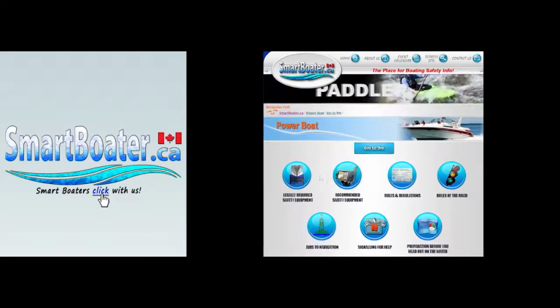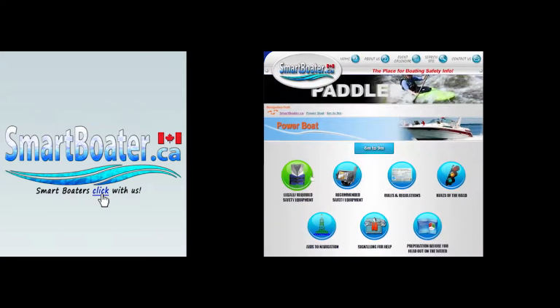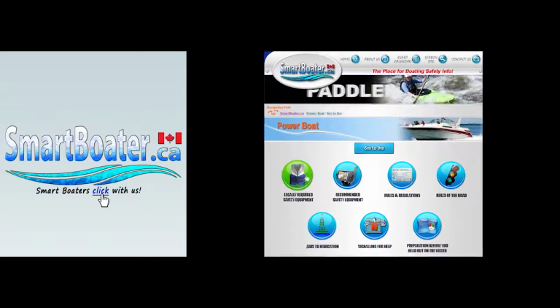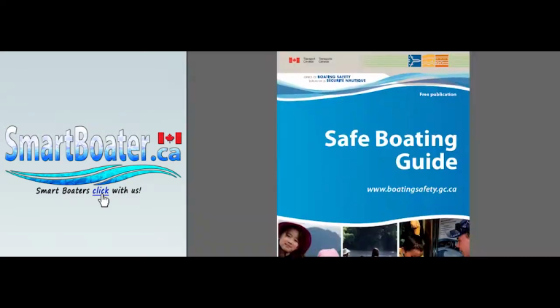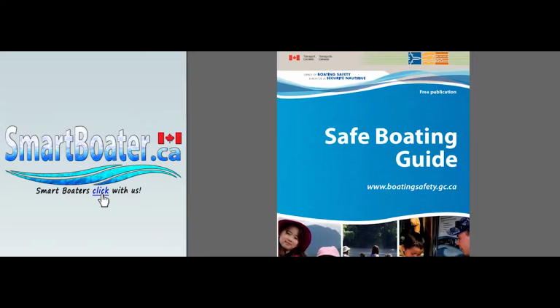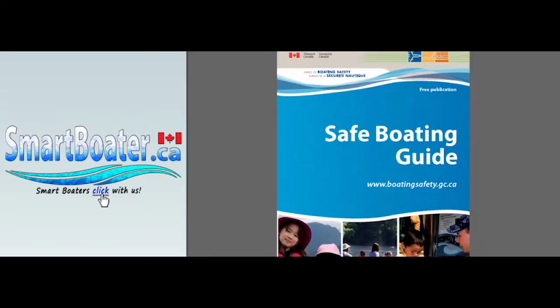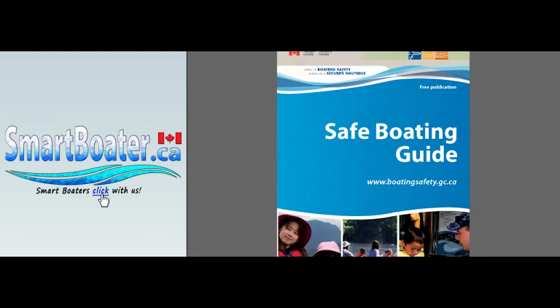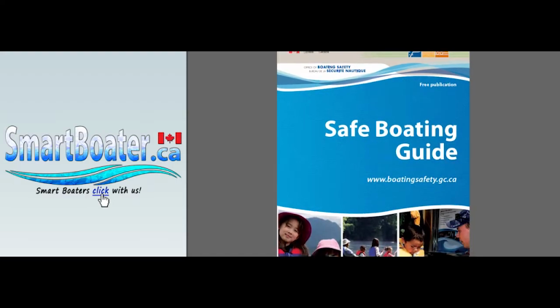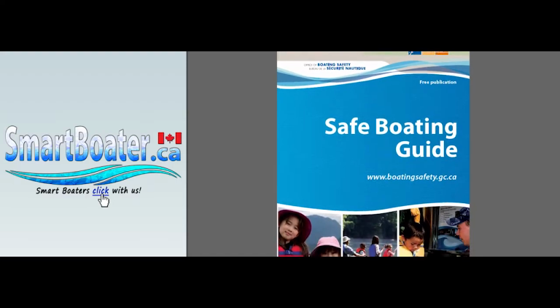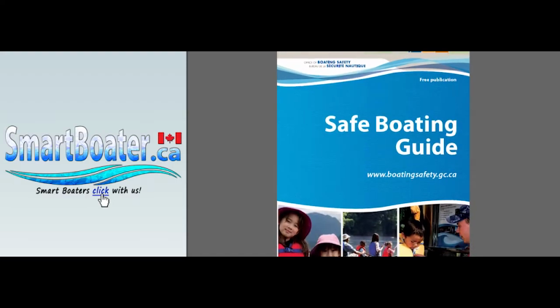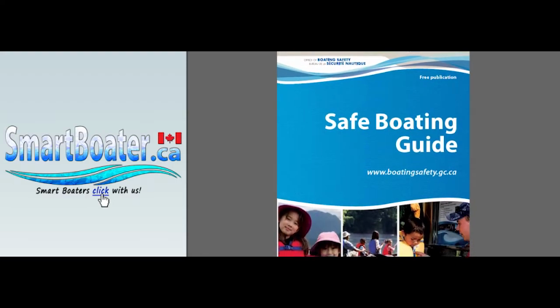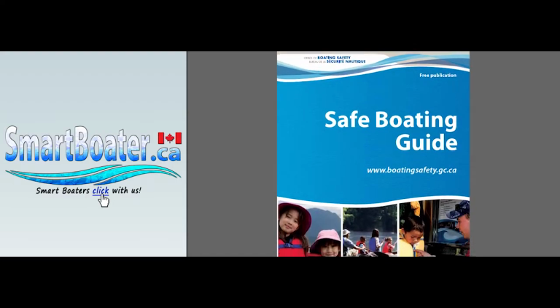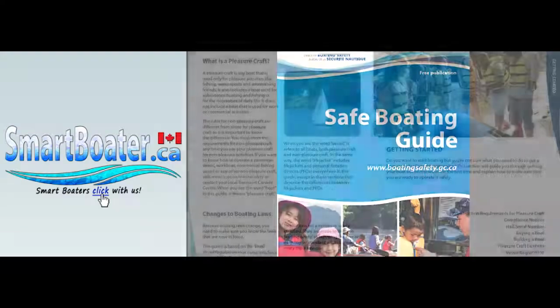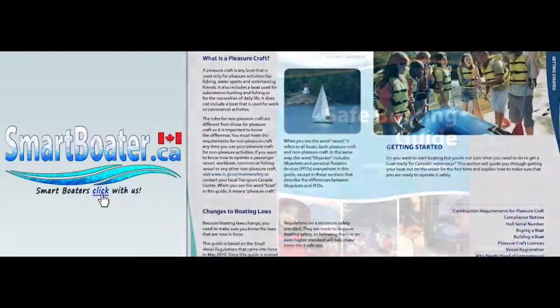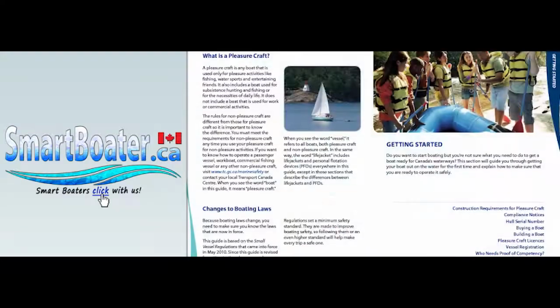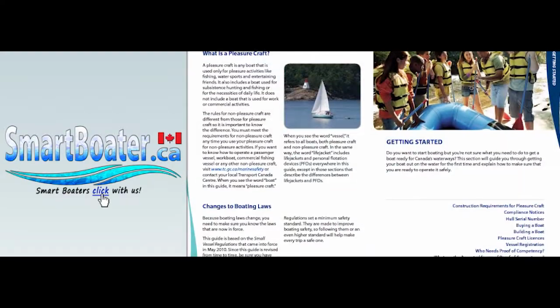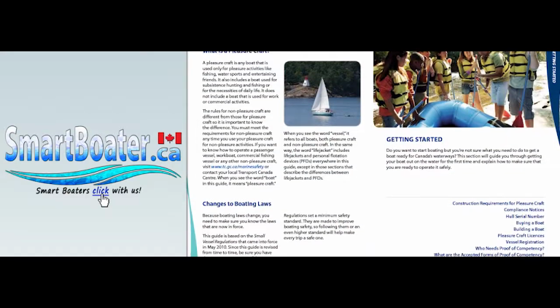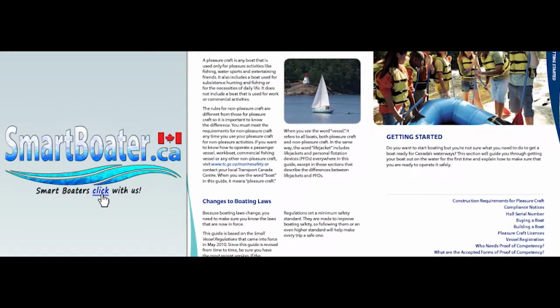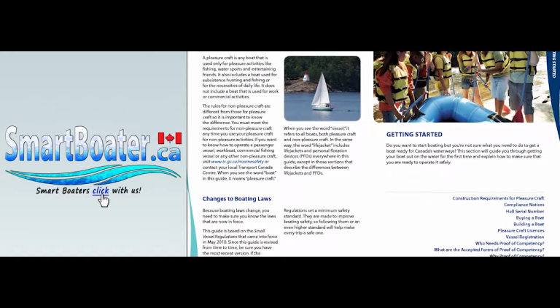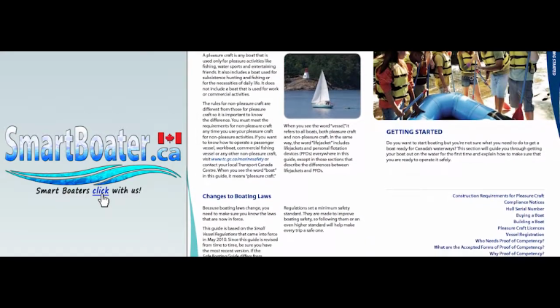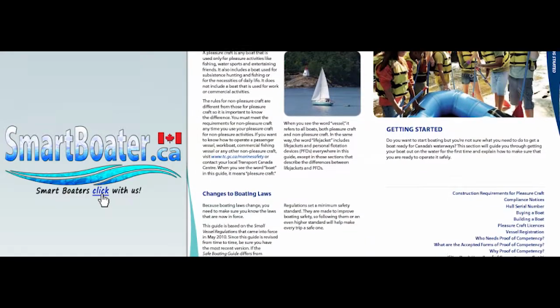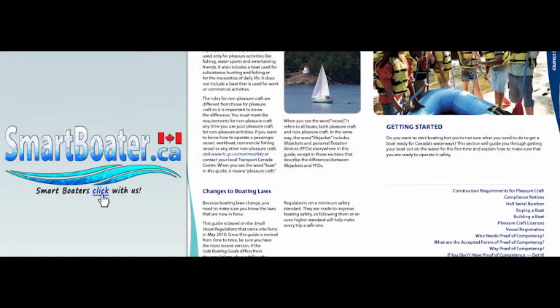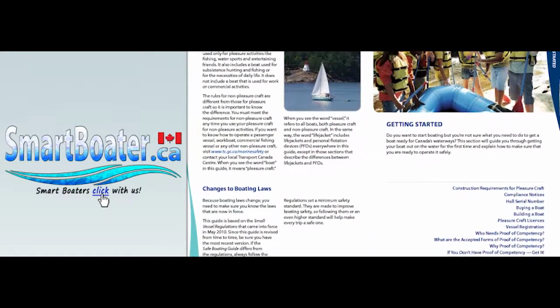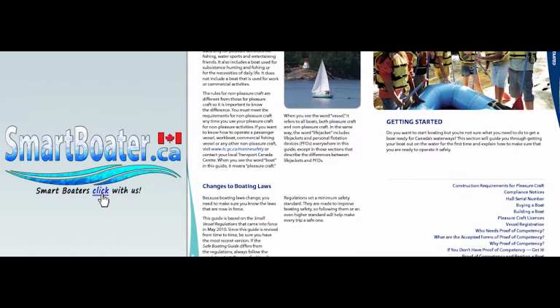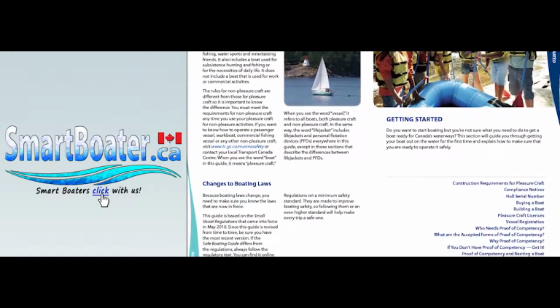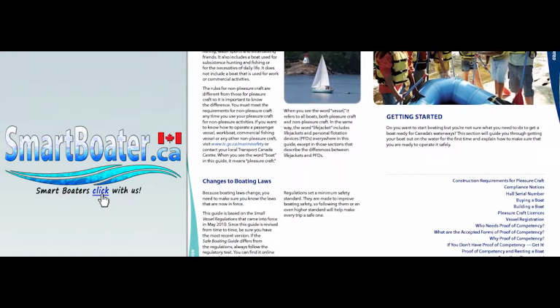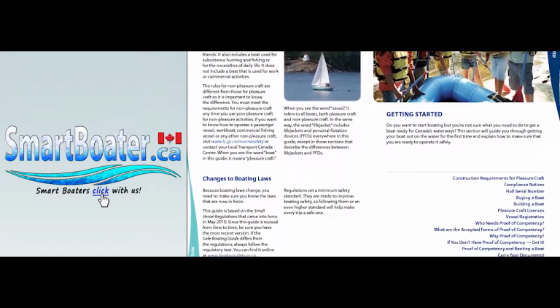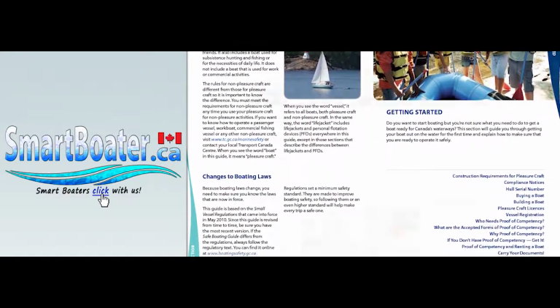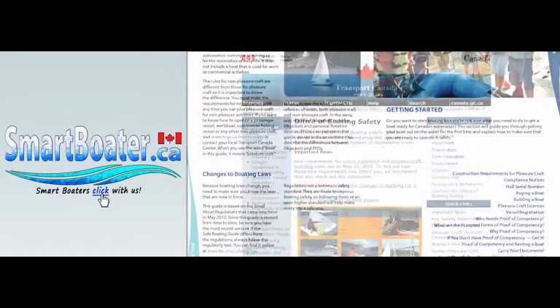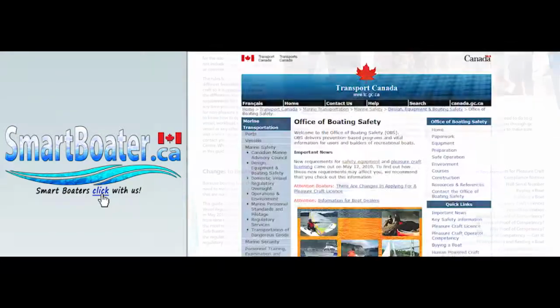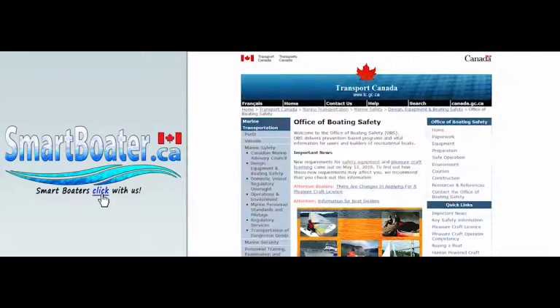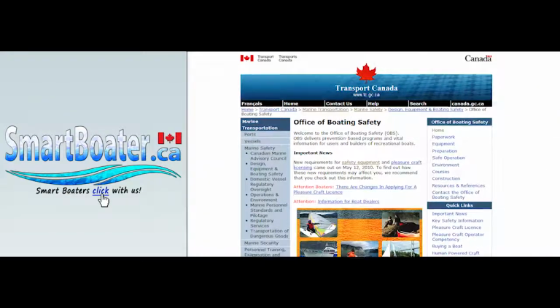You can find out more about your required safety equipment at smartboater.ca. You can also find boating safety information in the Safe Boating Guide, which is available on Transport Canada's website under Marine Safety.